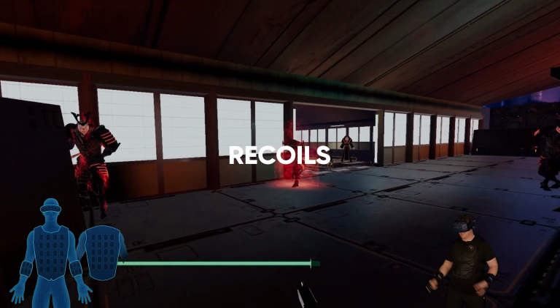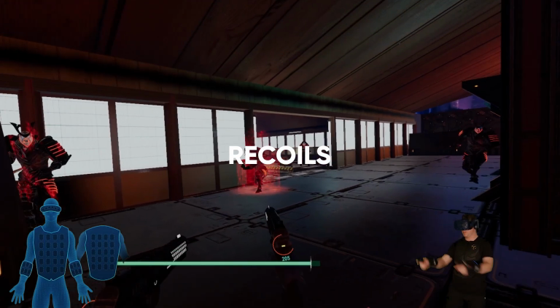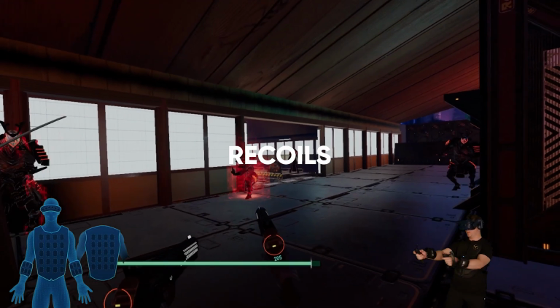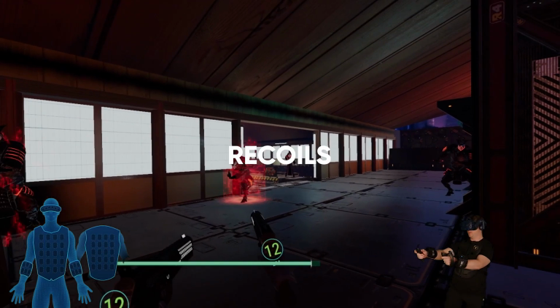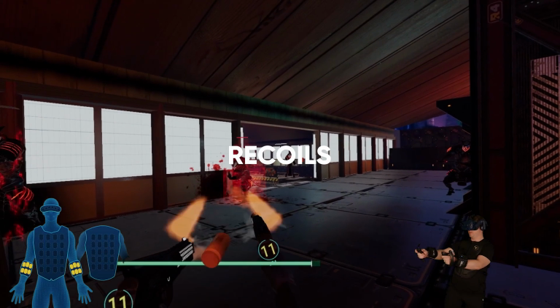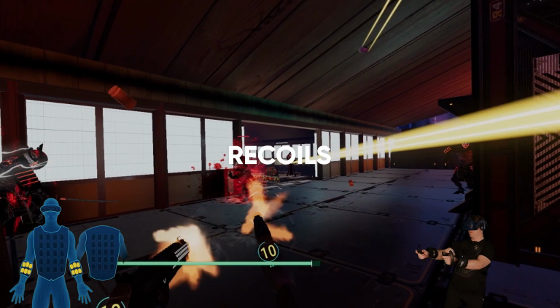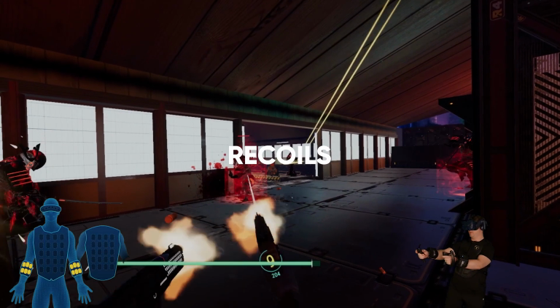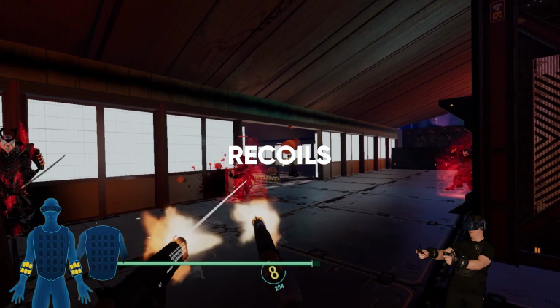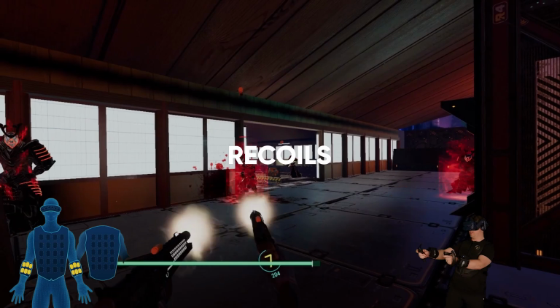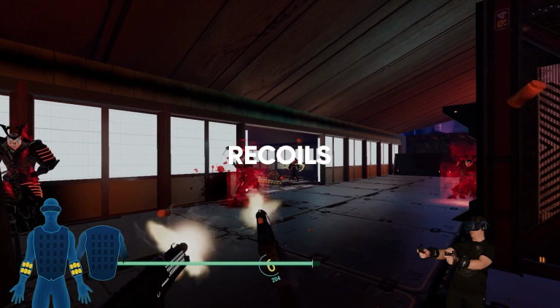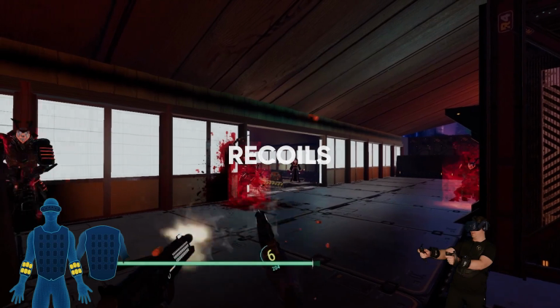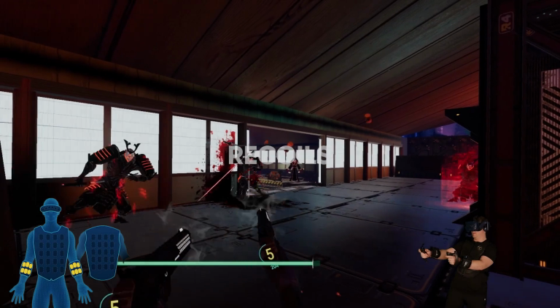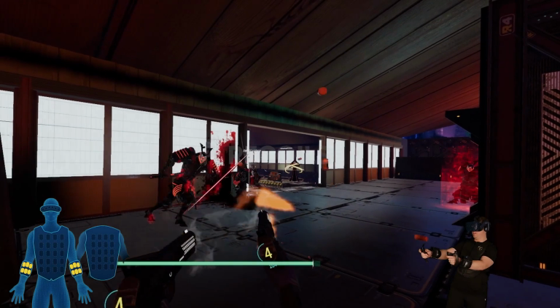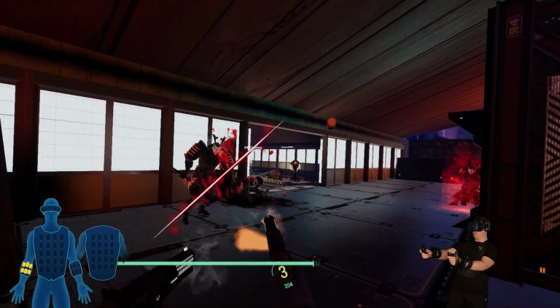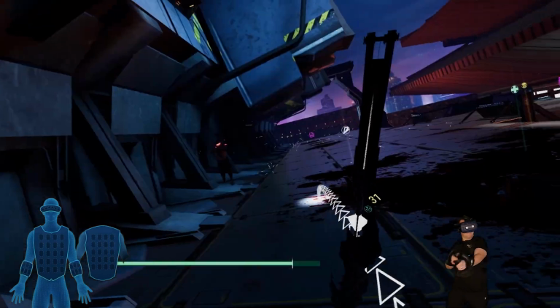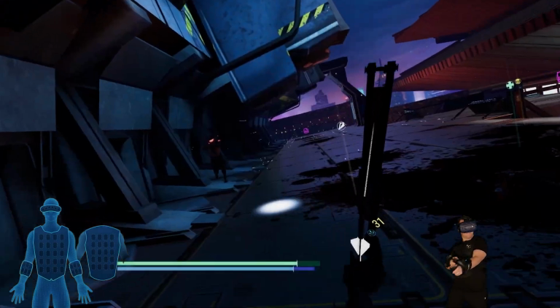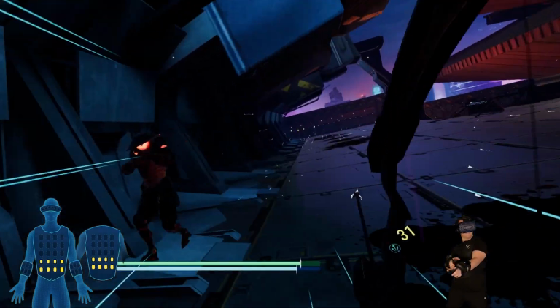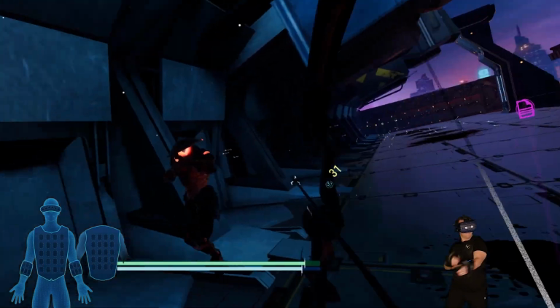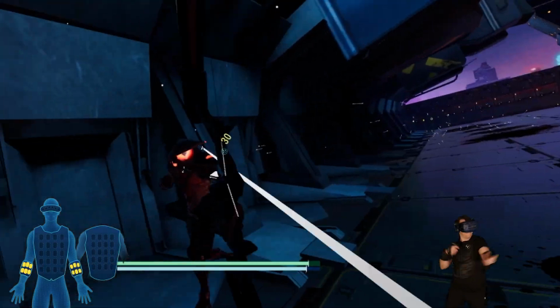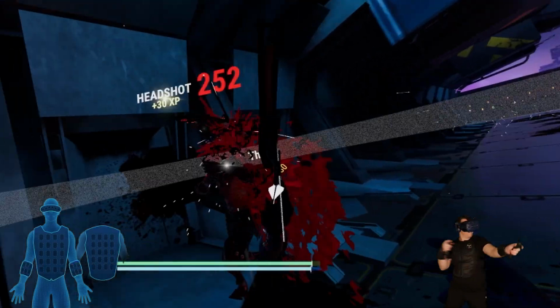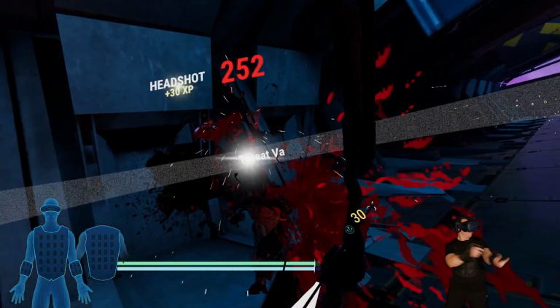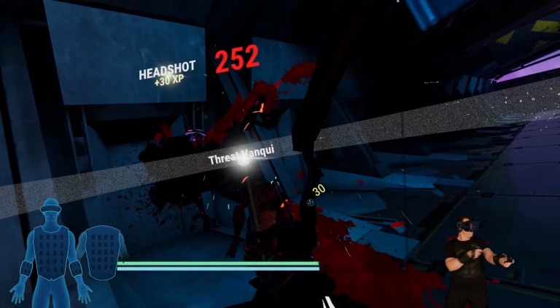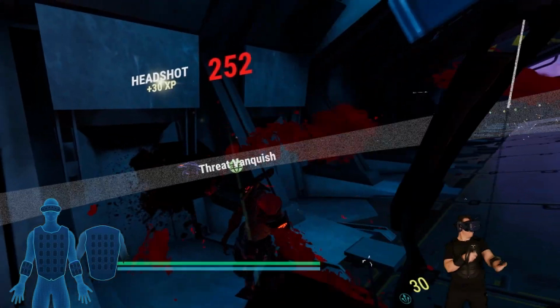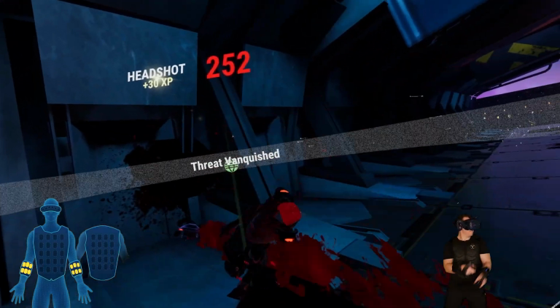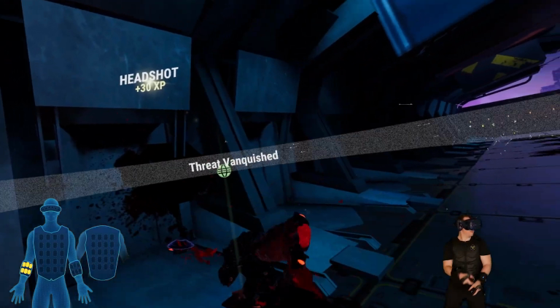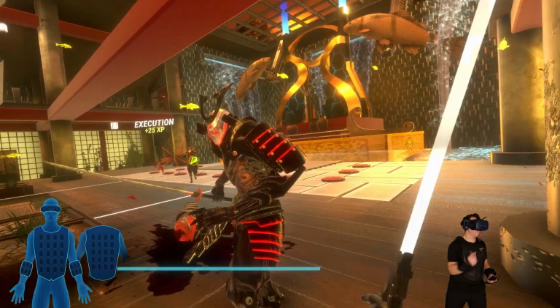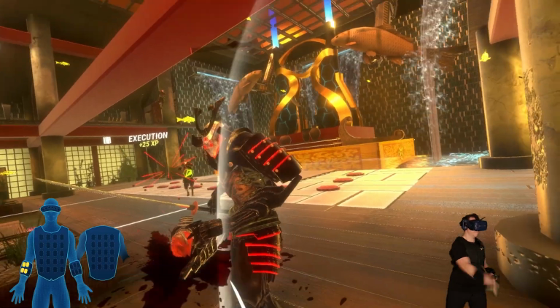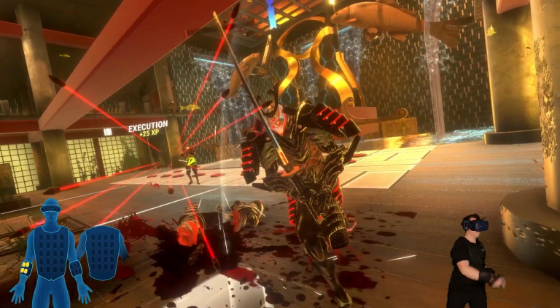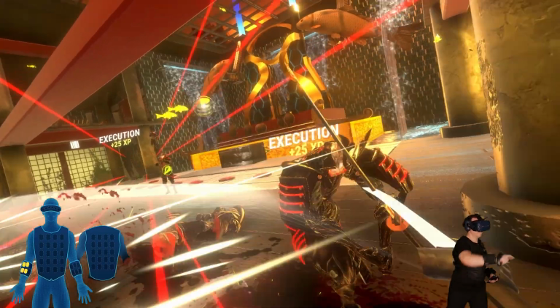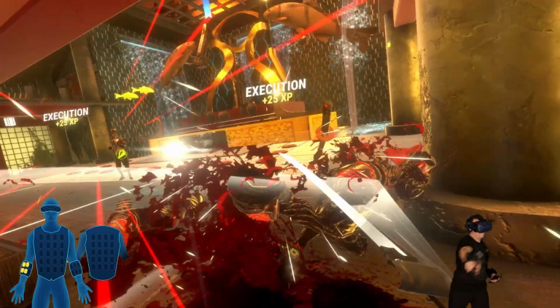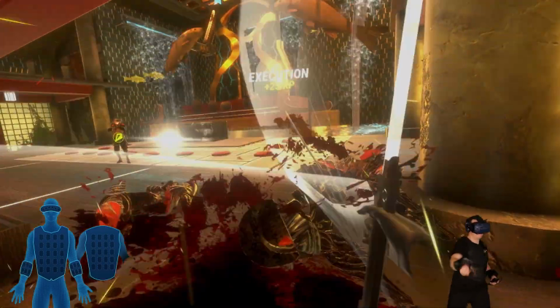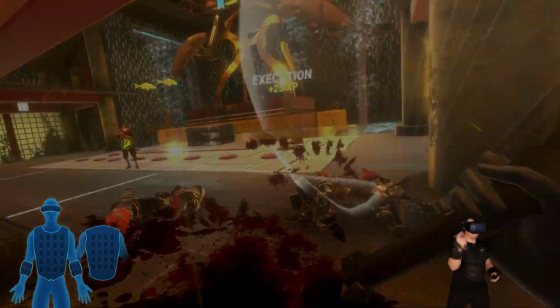Using your weapons, trigger haptic effects for gun recoil, bow and arrow, melee attacks, and more.